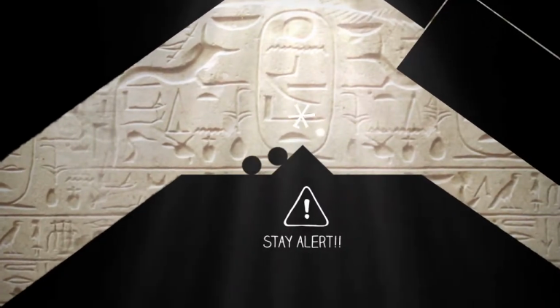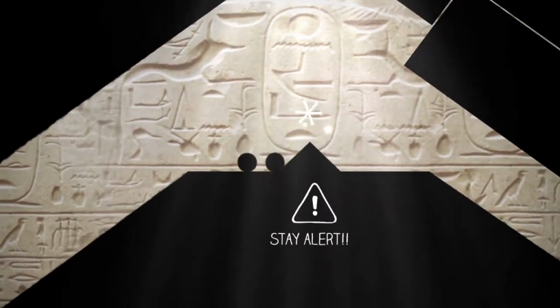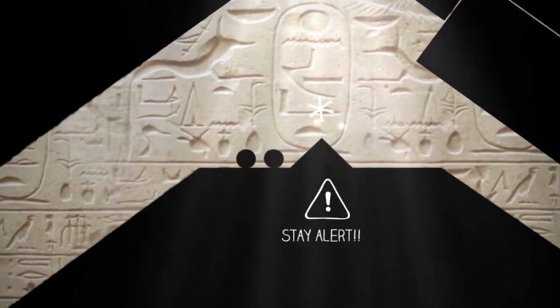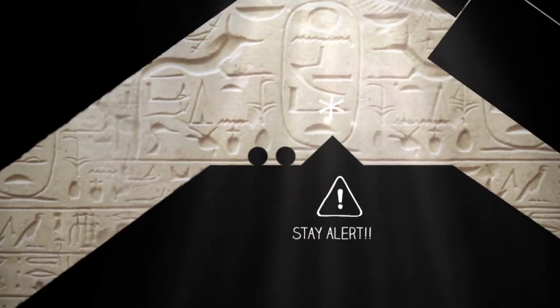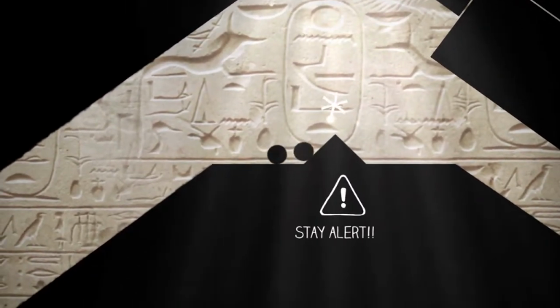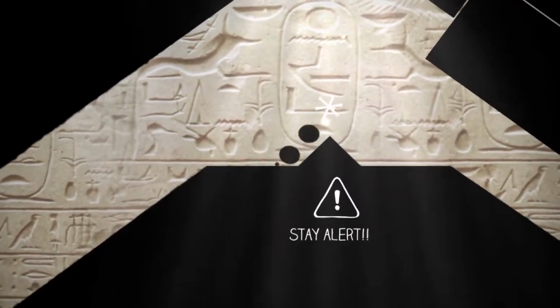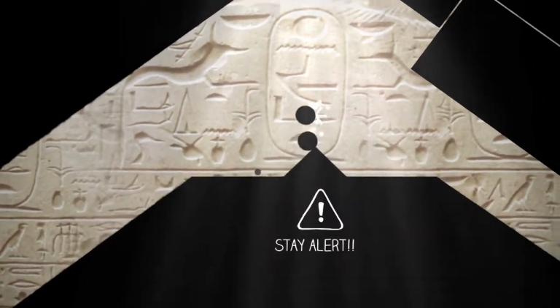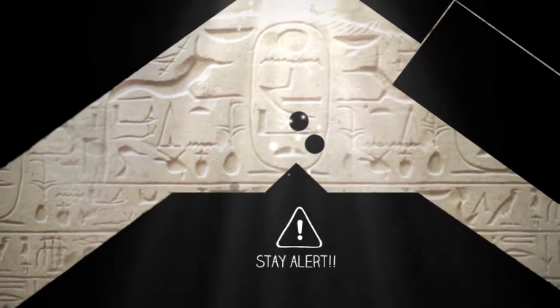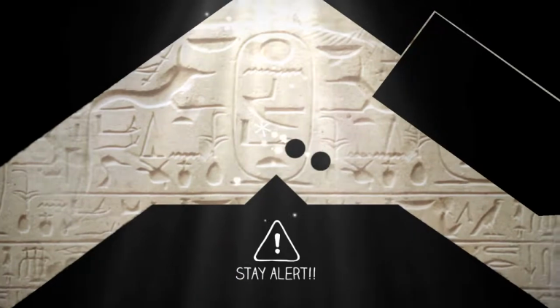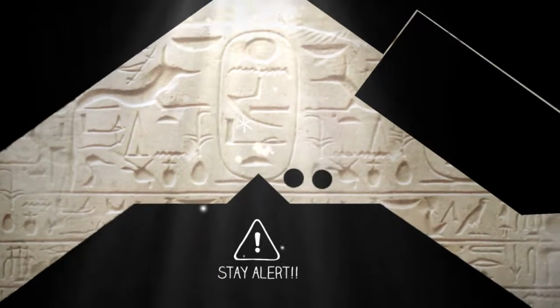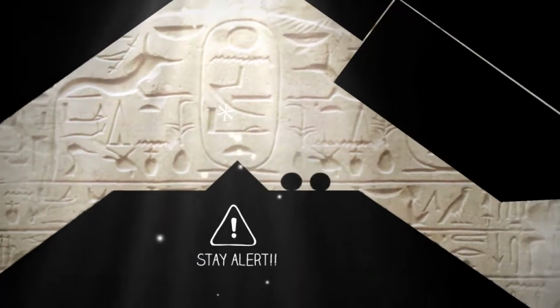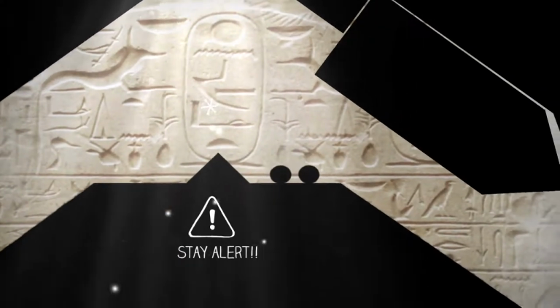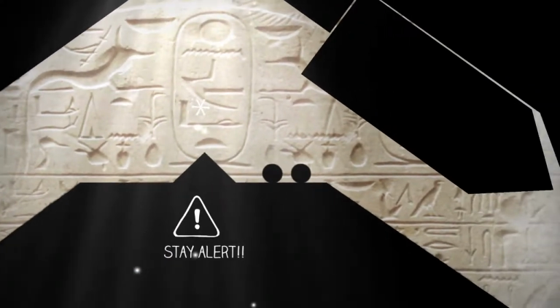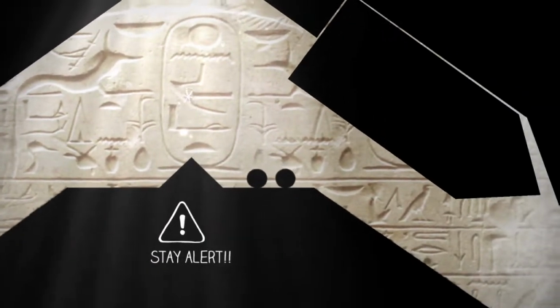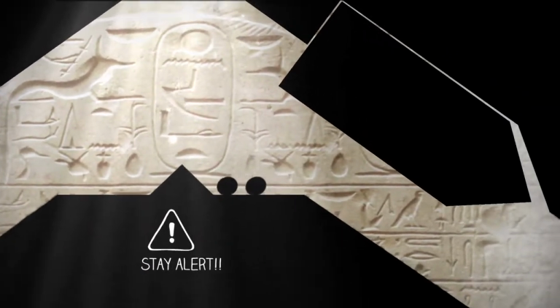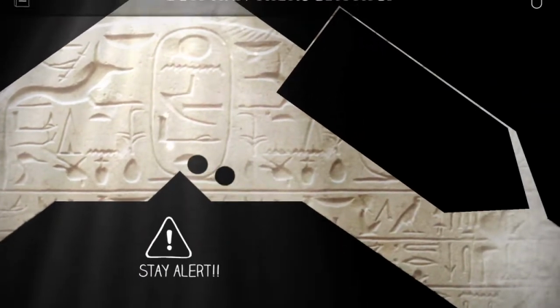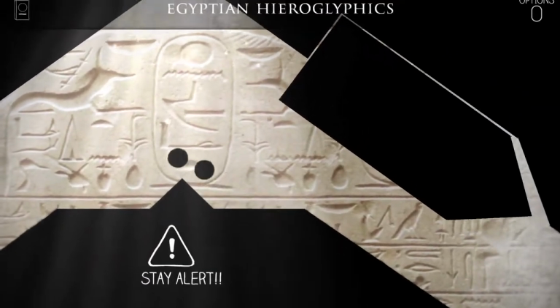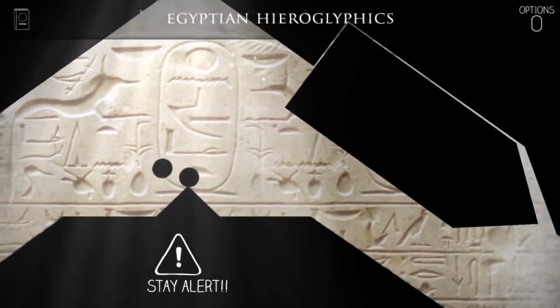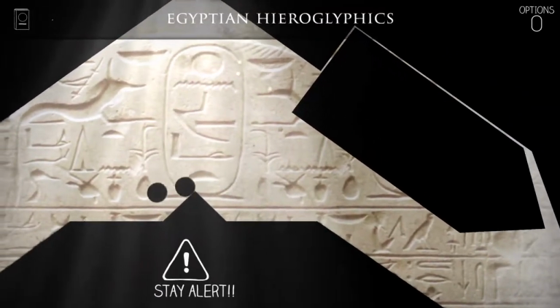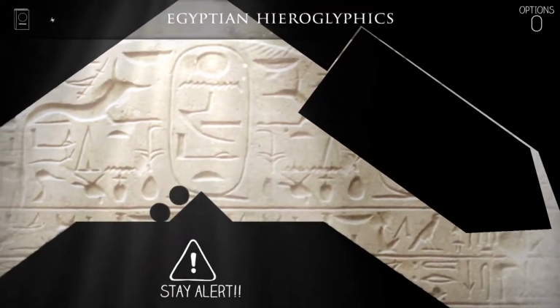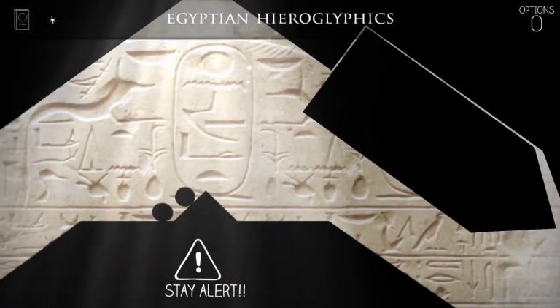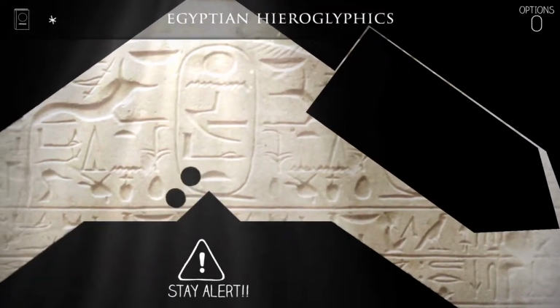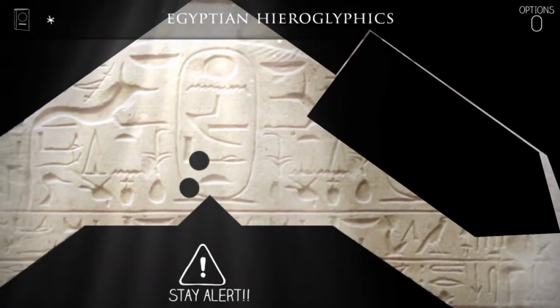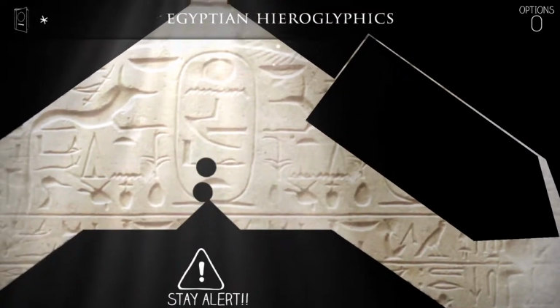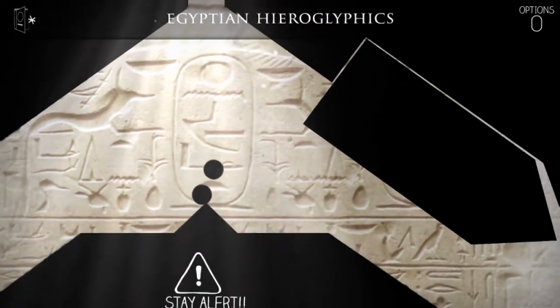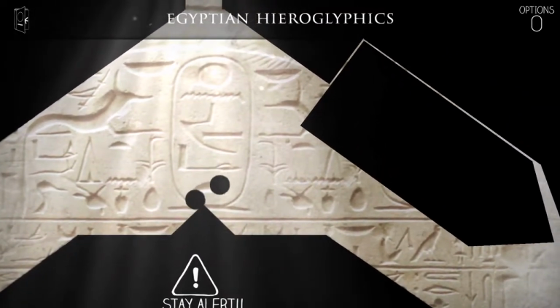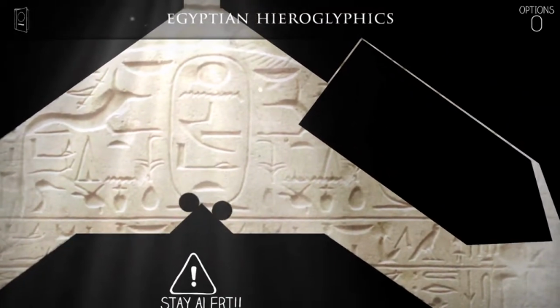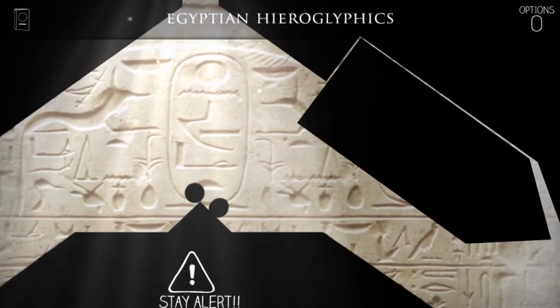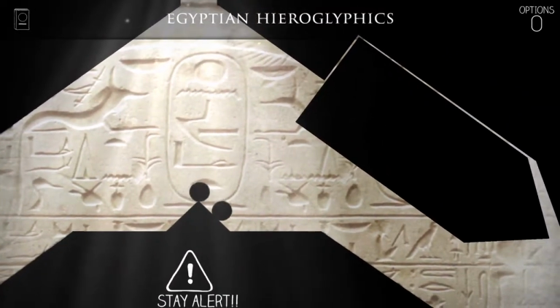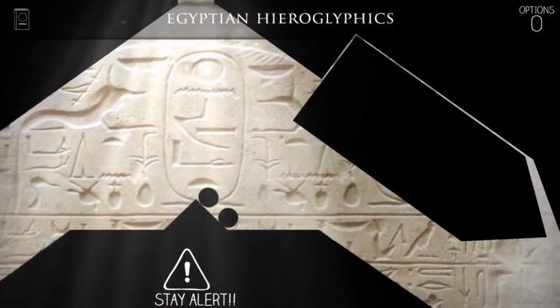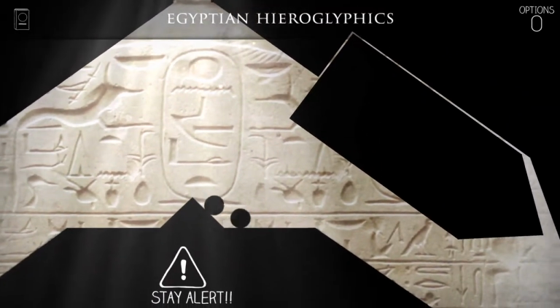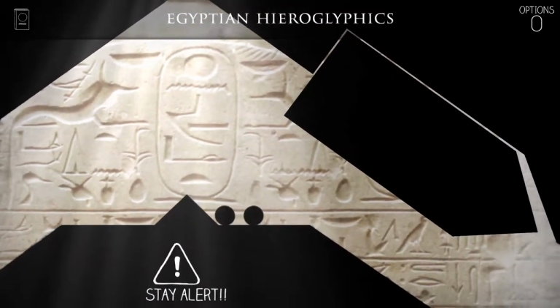Stay alert. We have more Egyptian hieroglyphics.